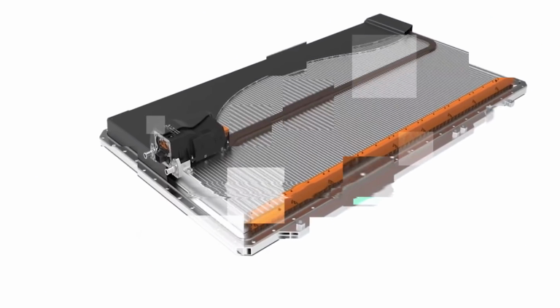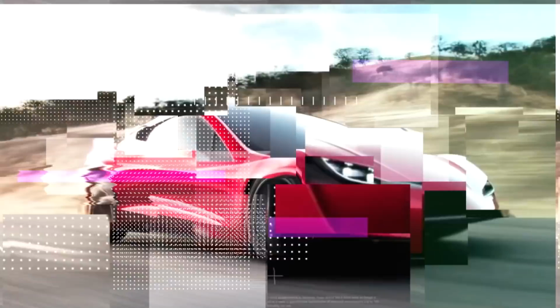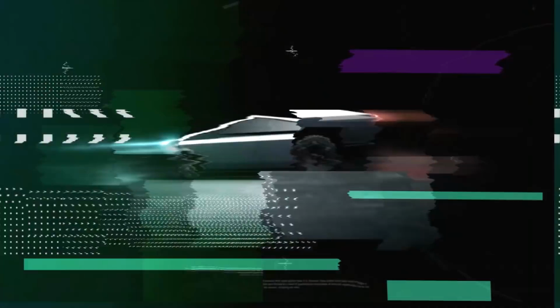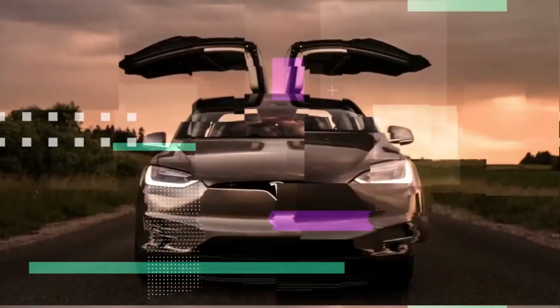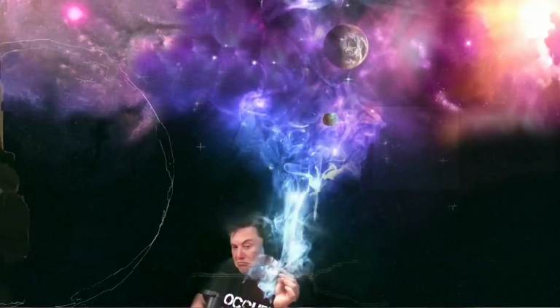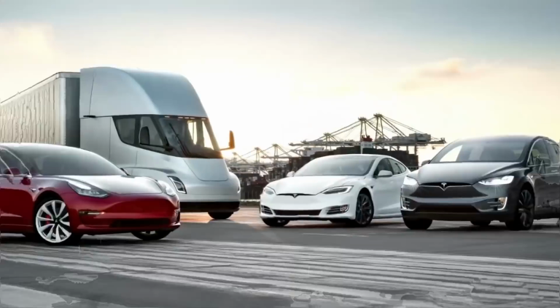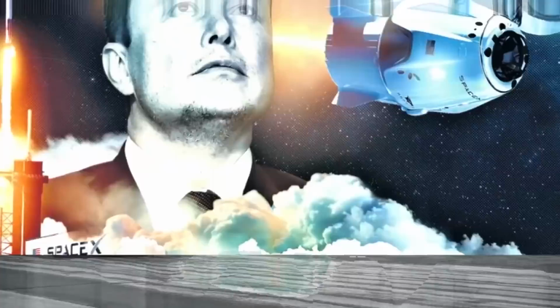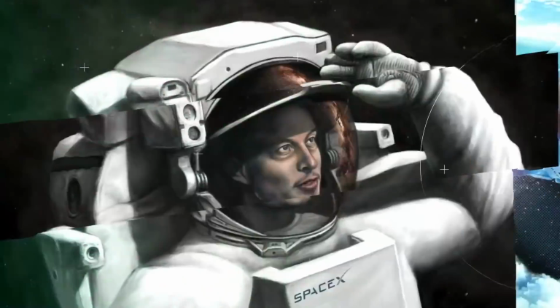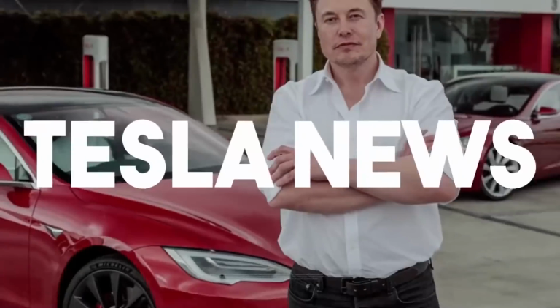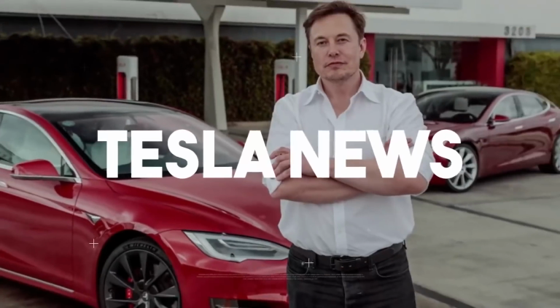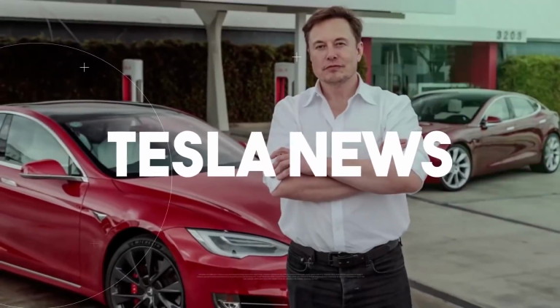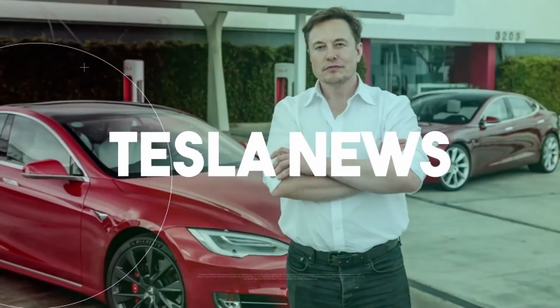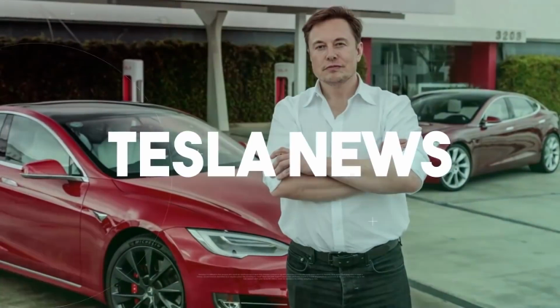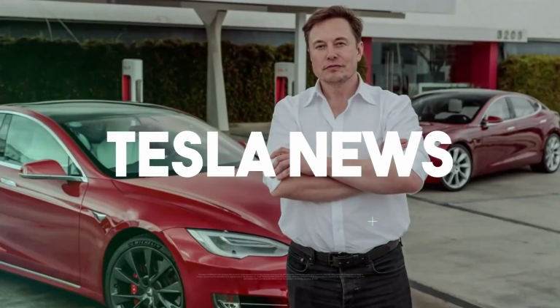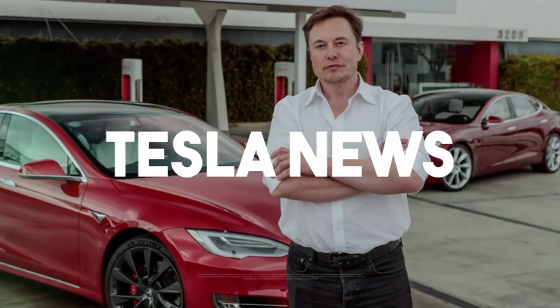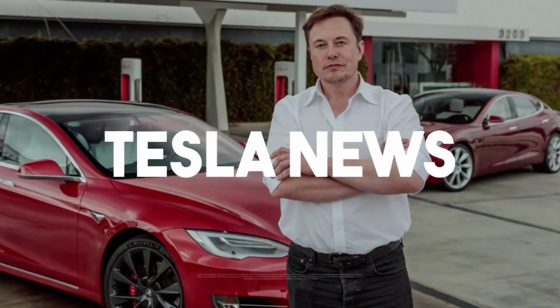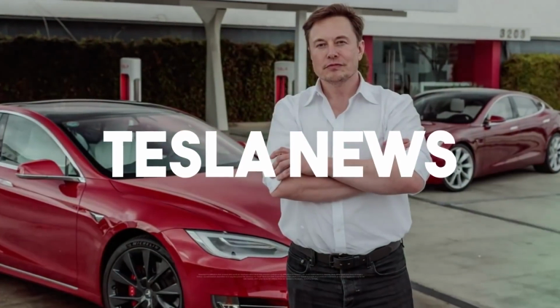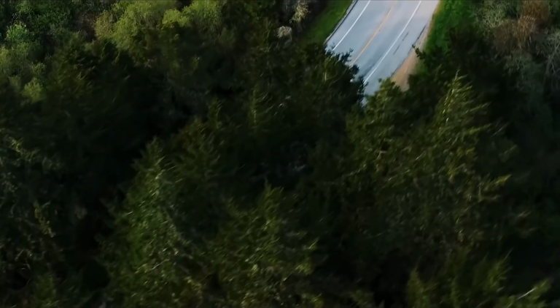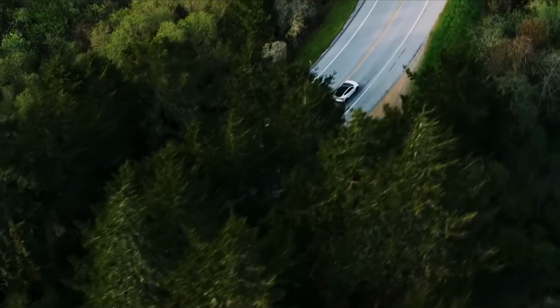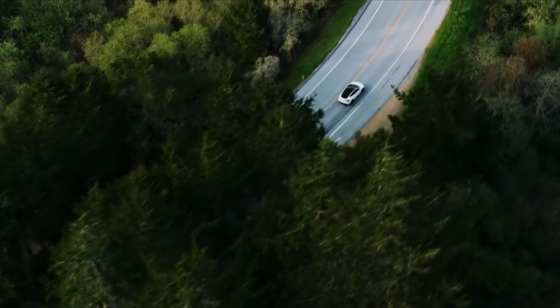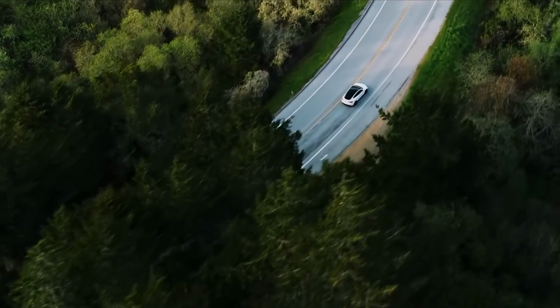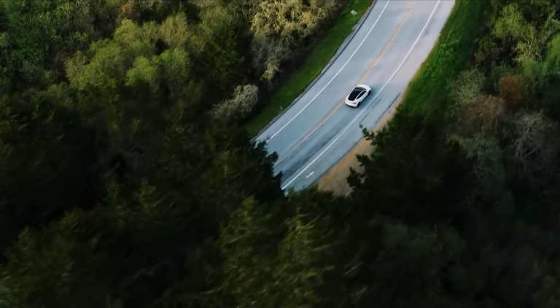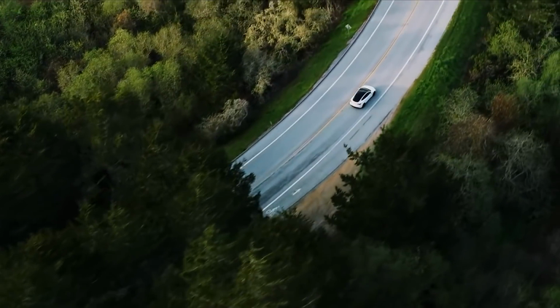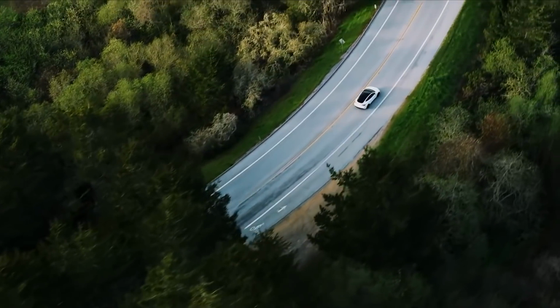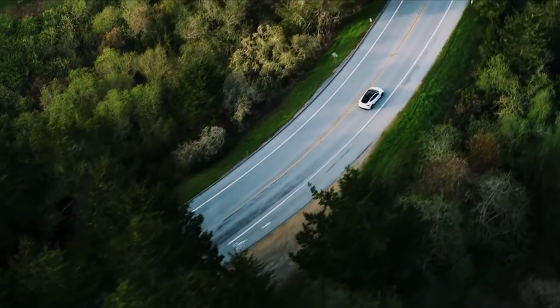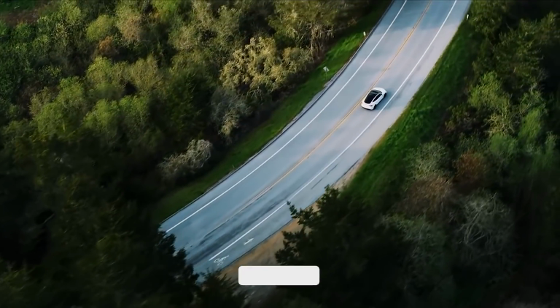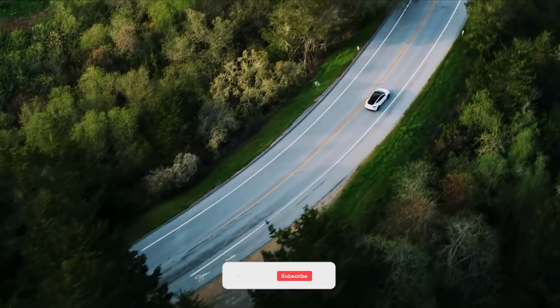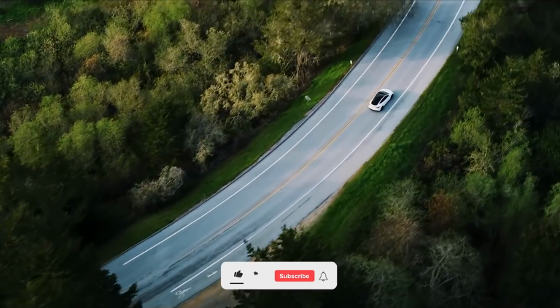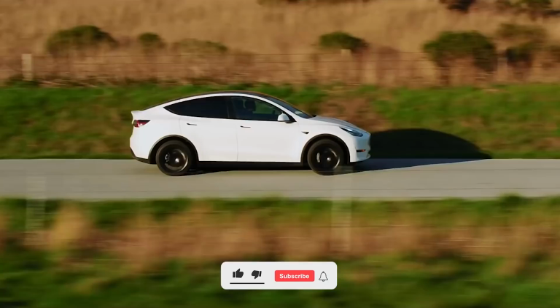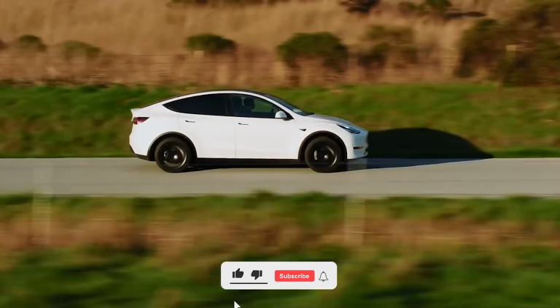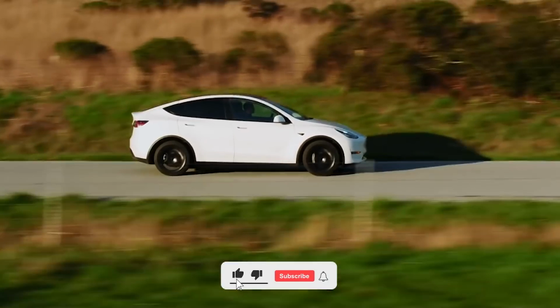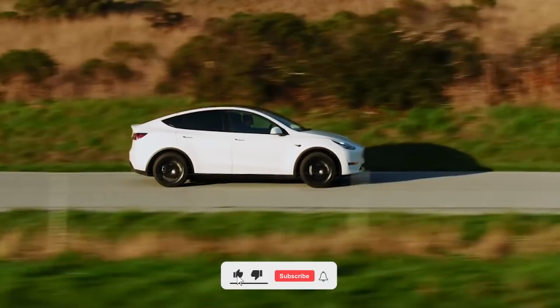Hey everyone and welcome to Tesla News, where we bring in the newest and best updates about Tesla and Elon Musk.